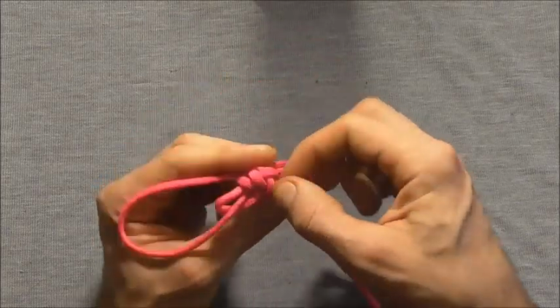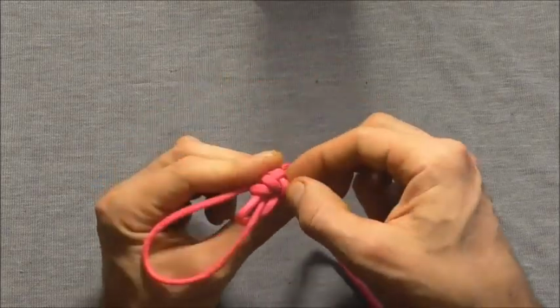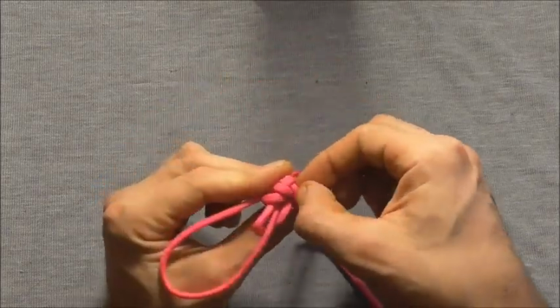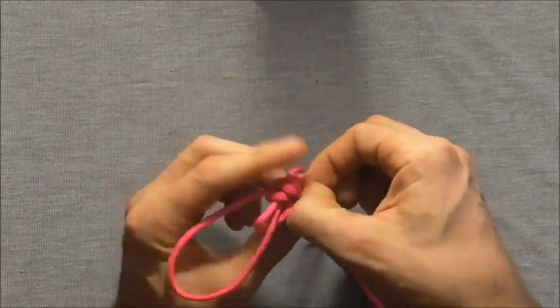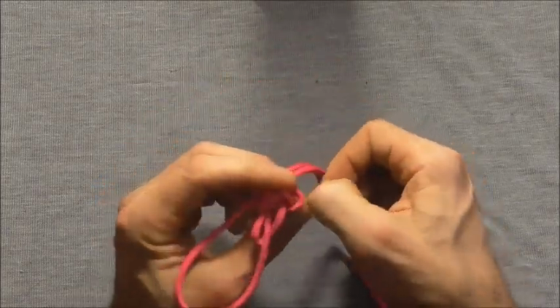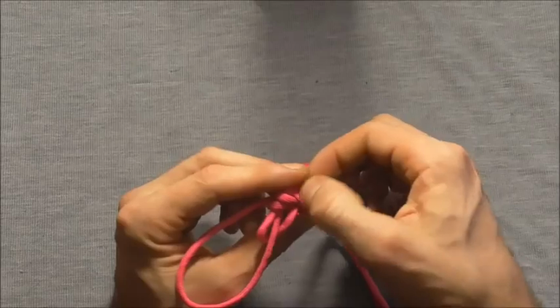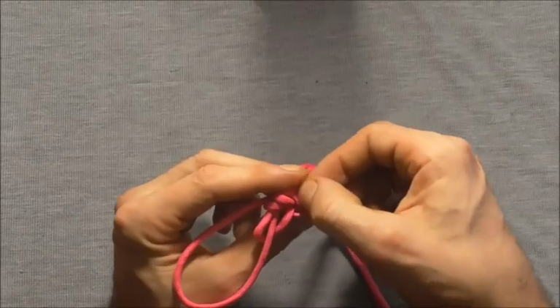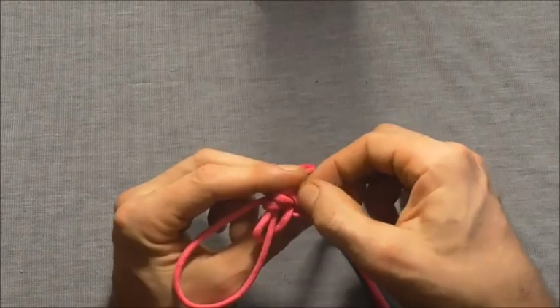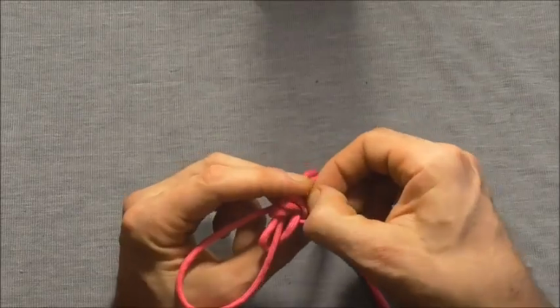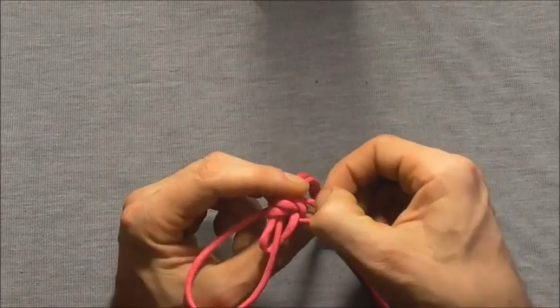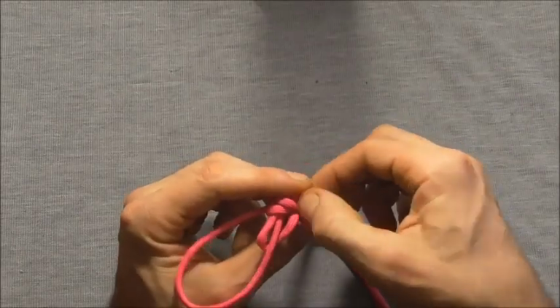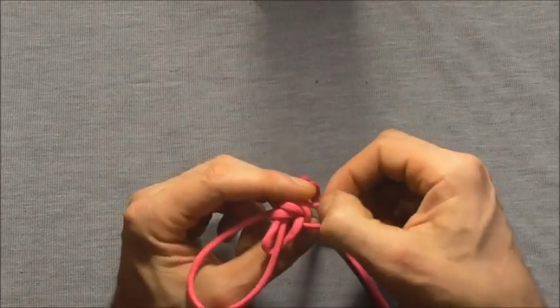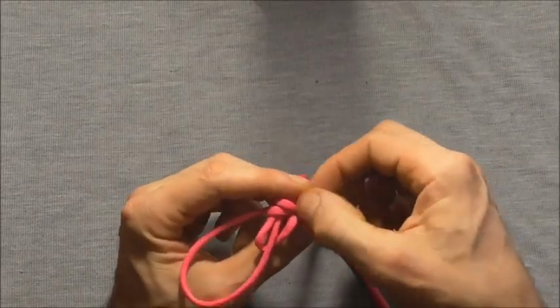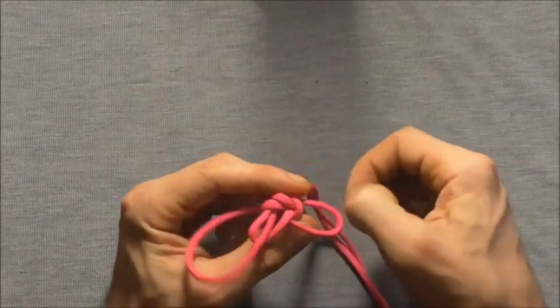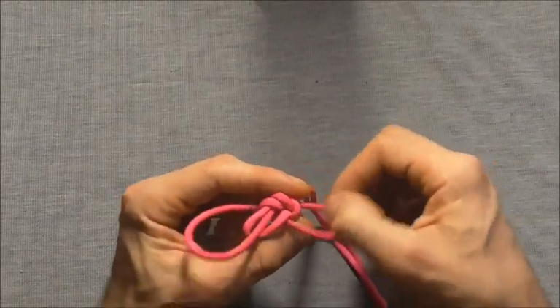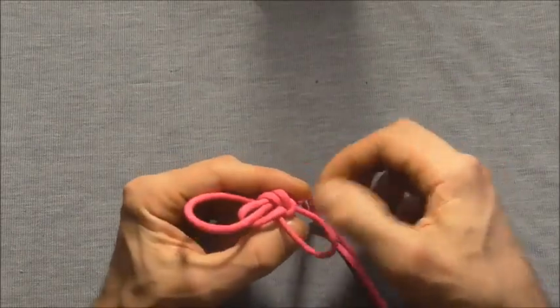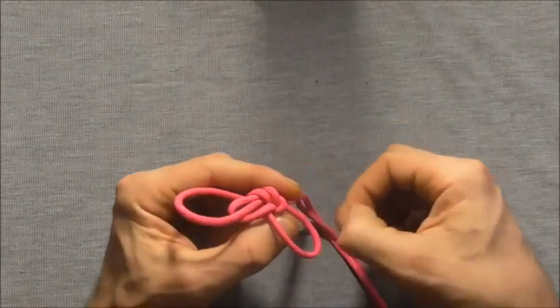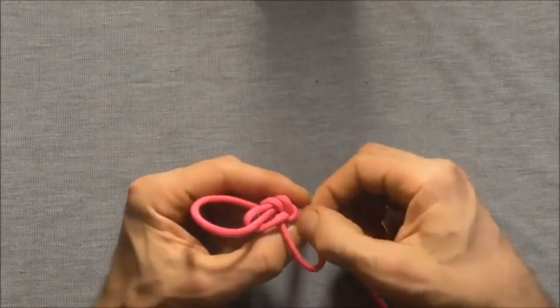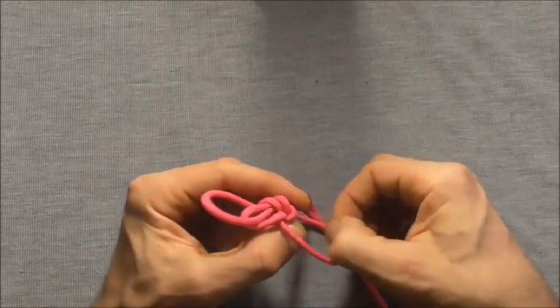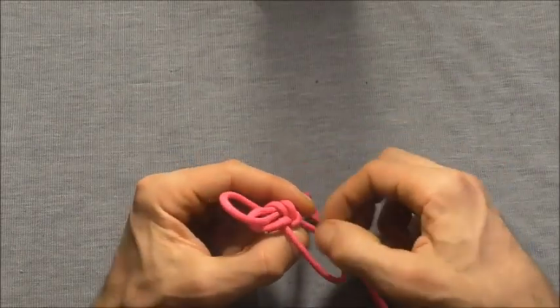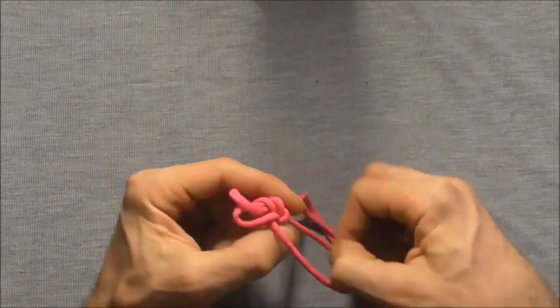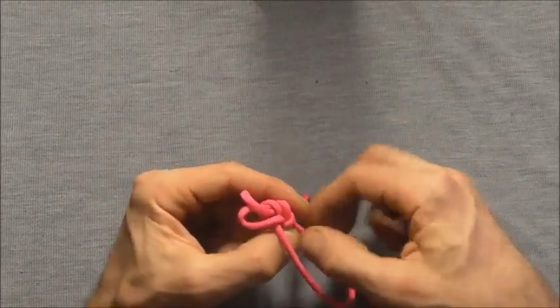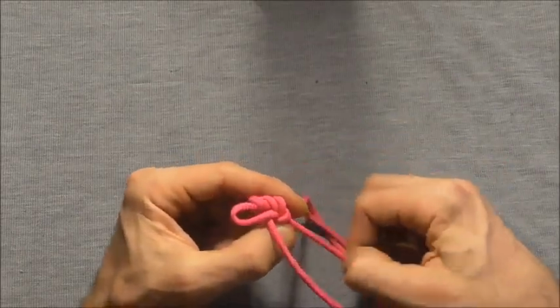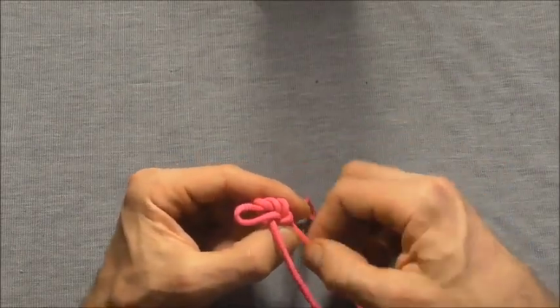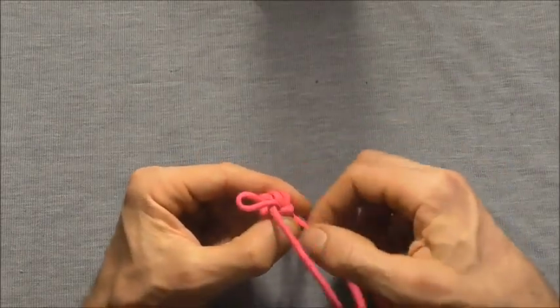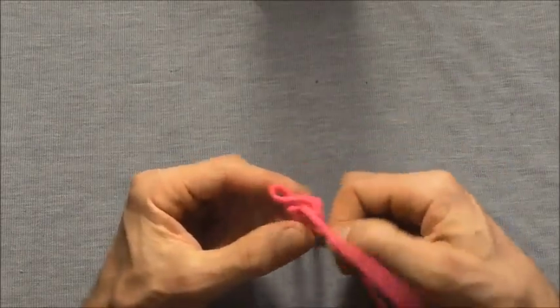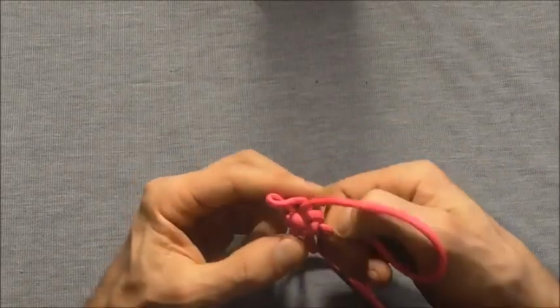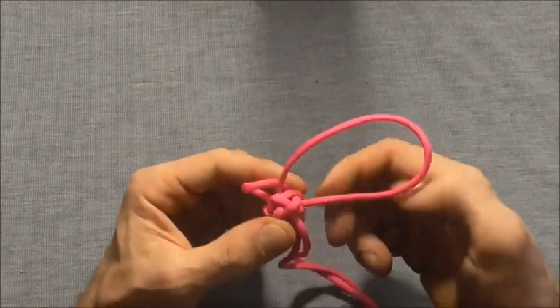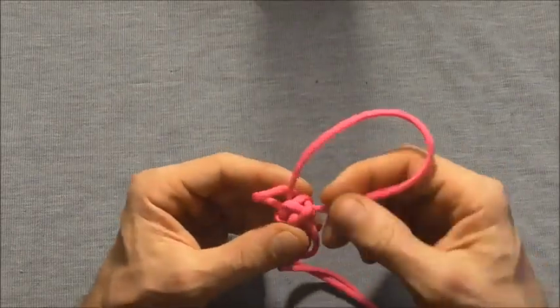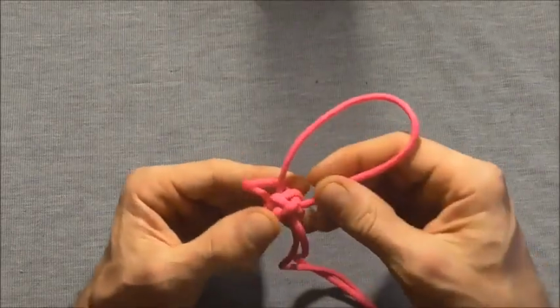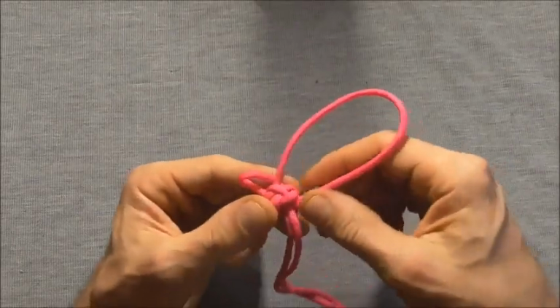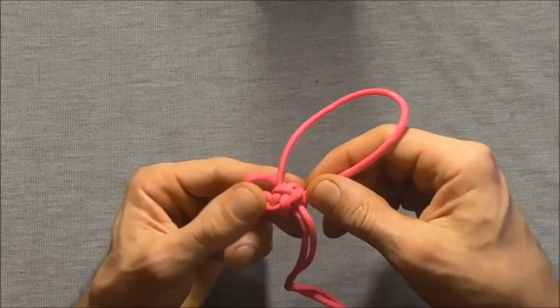Sometimes it's a little bit difficult to find which strand to pull.